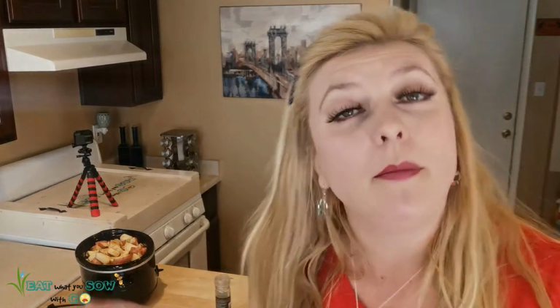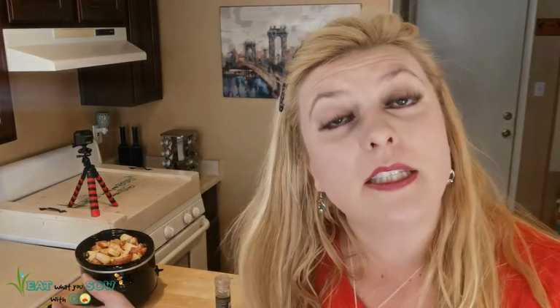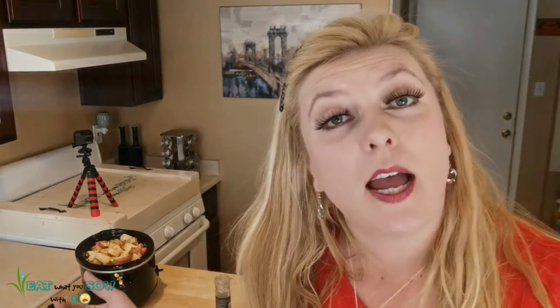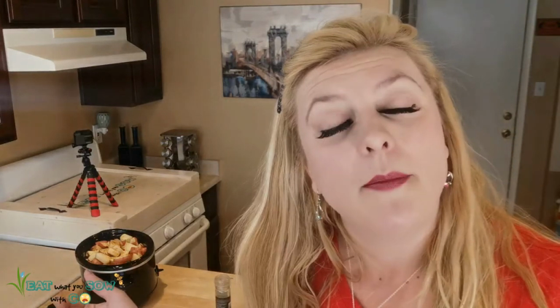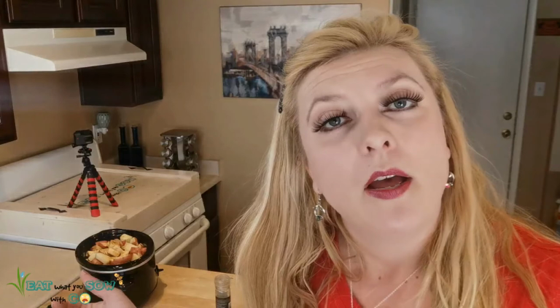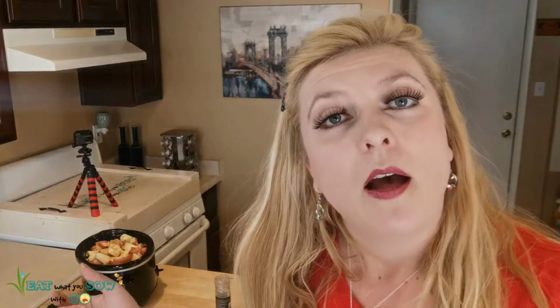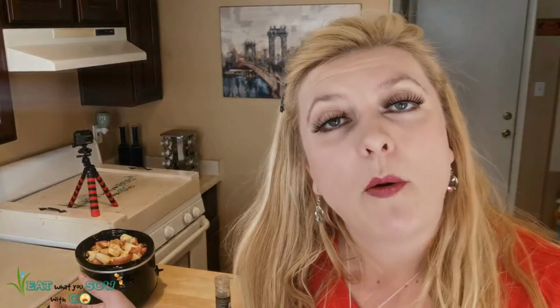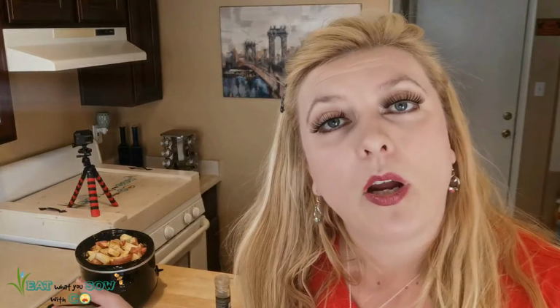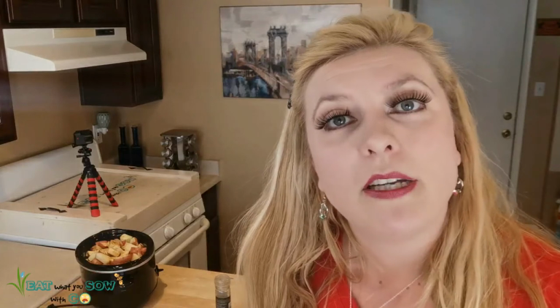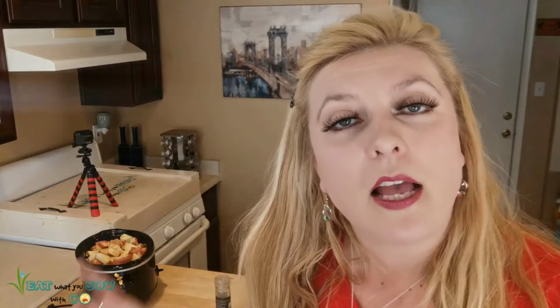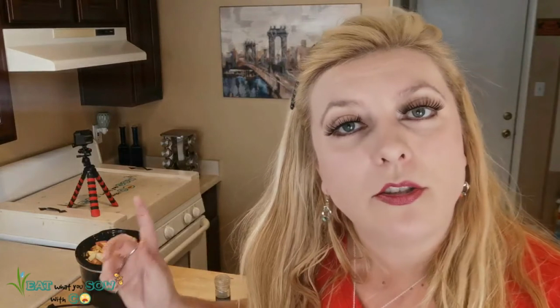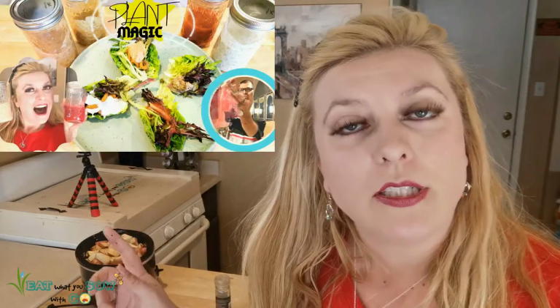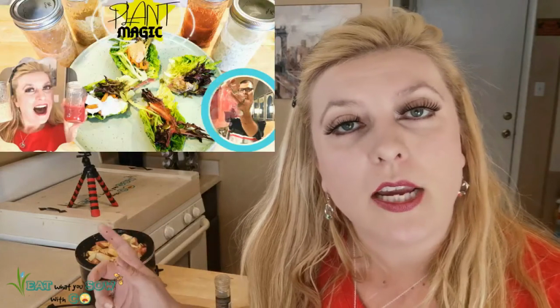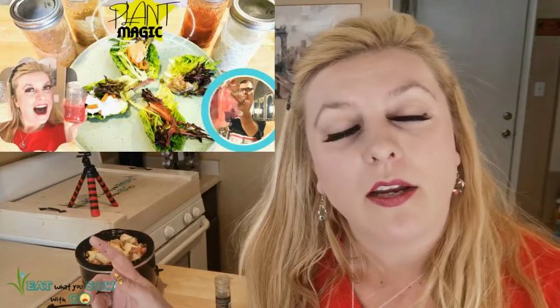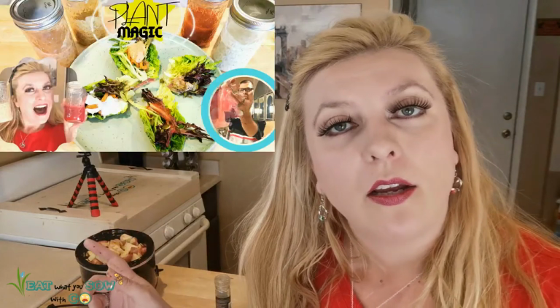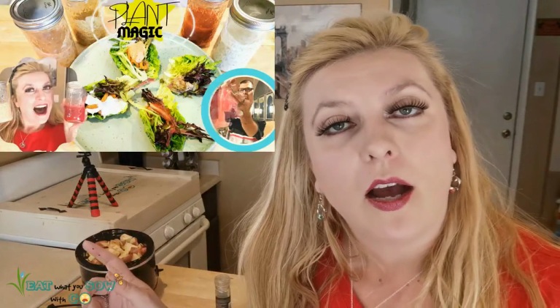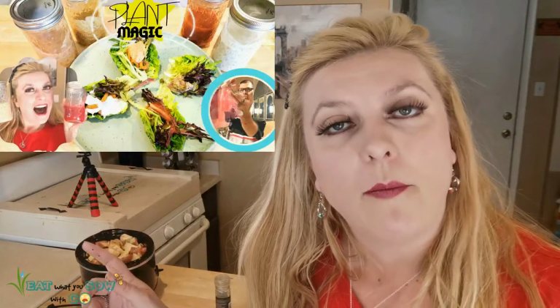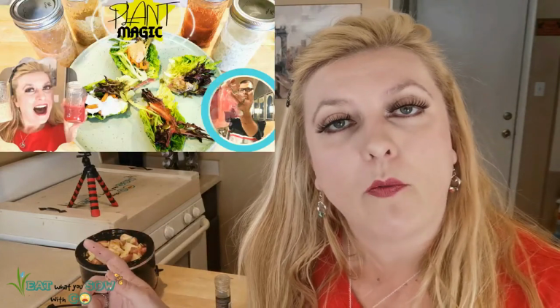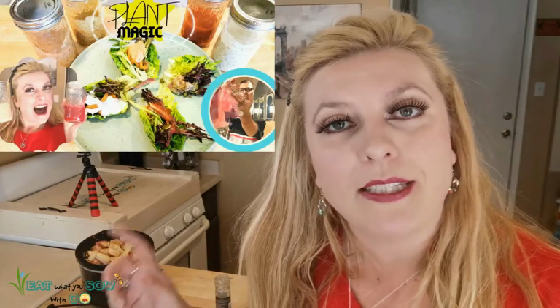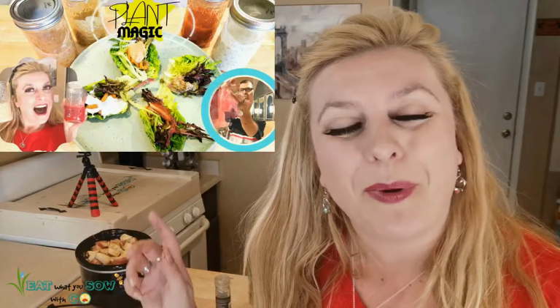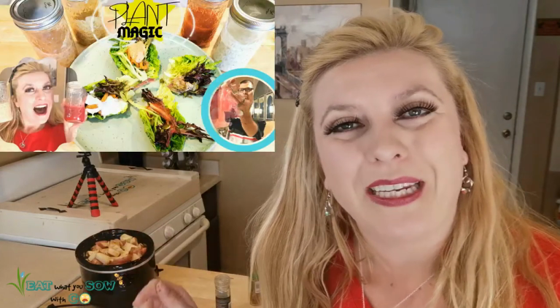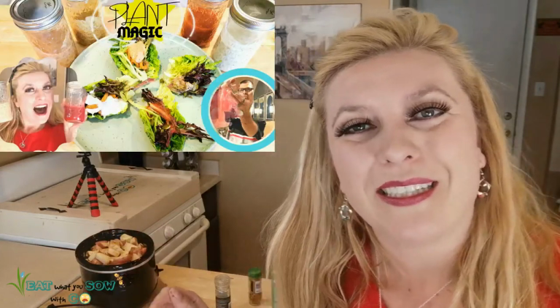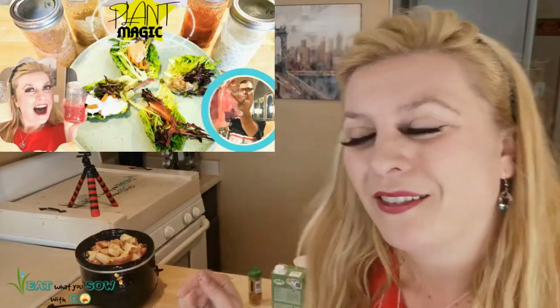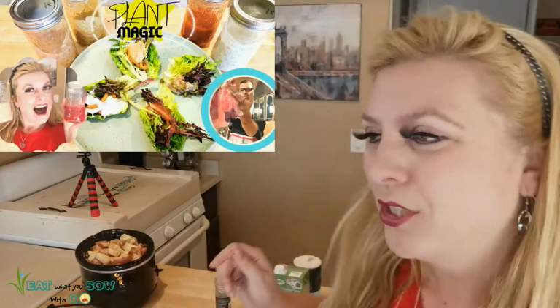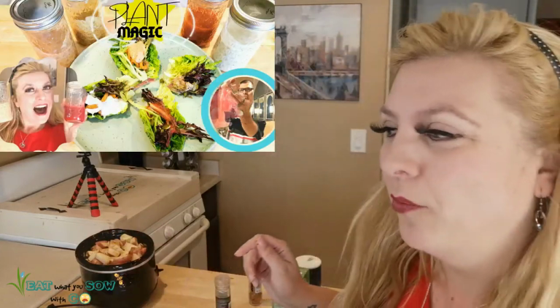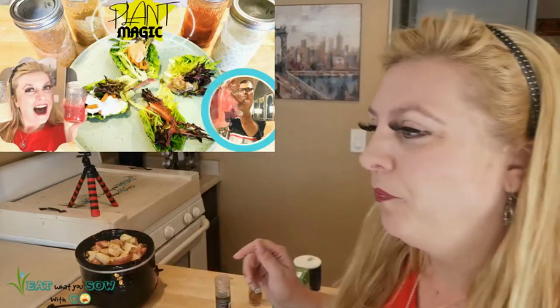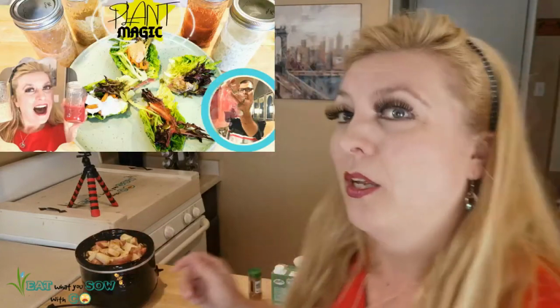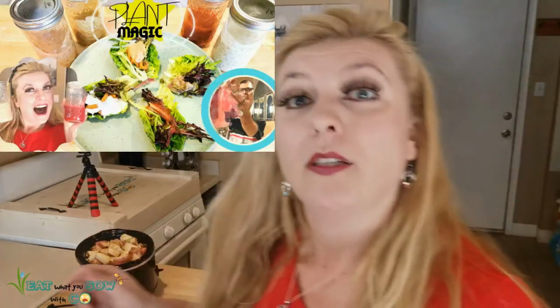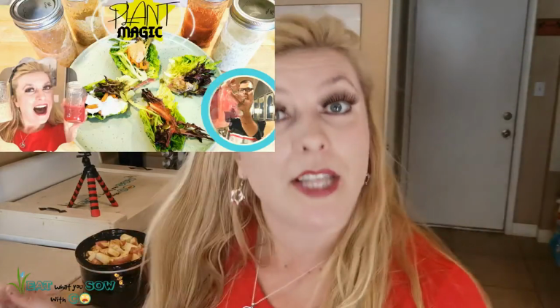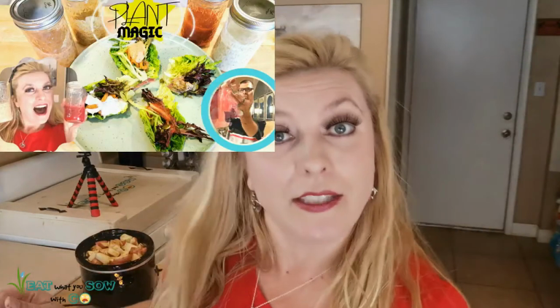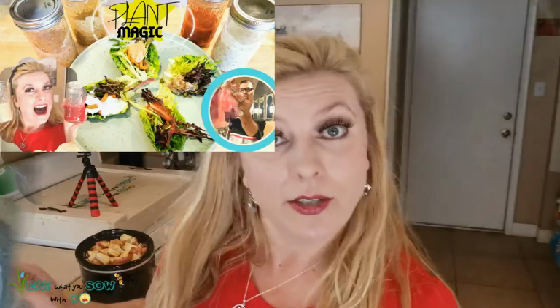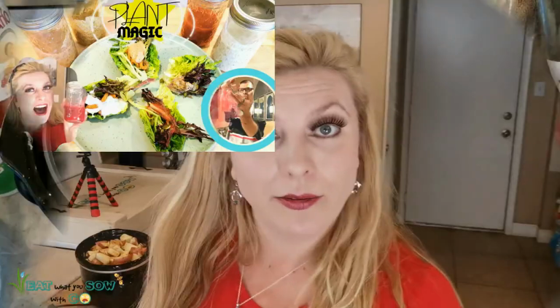In the meantime I'm going to work on my salad dressing recipes, so stay tuned.